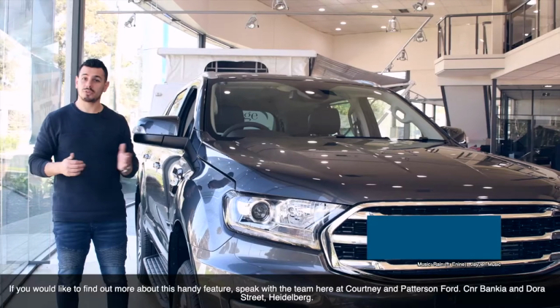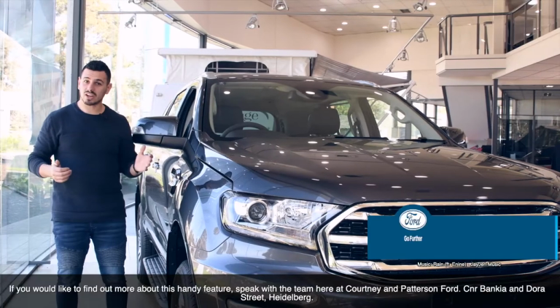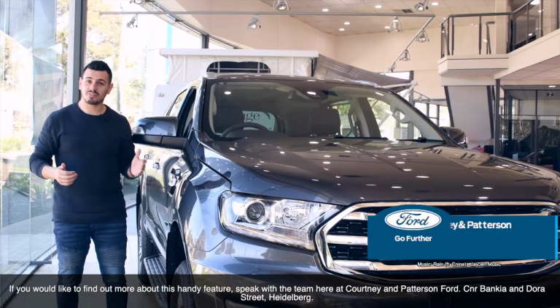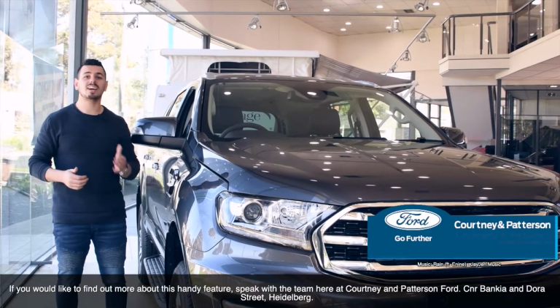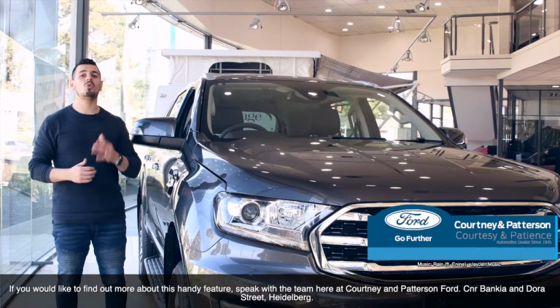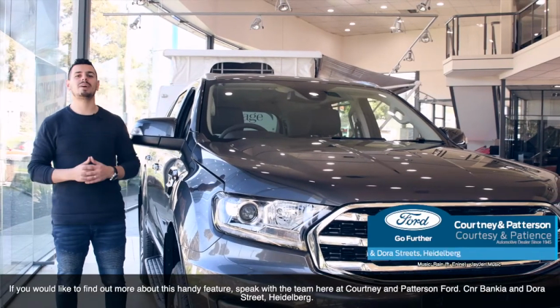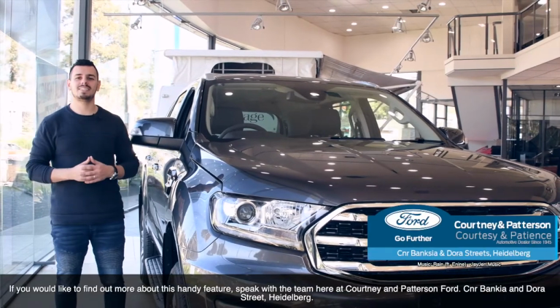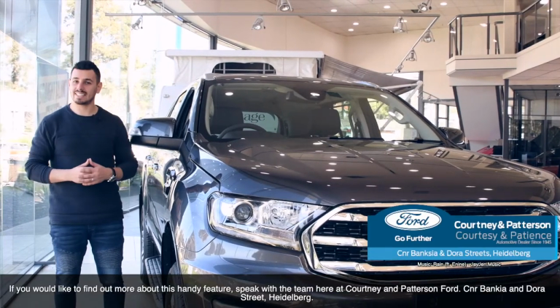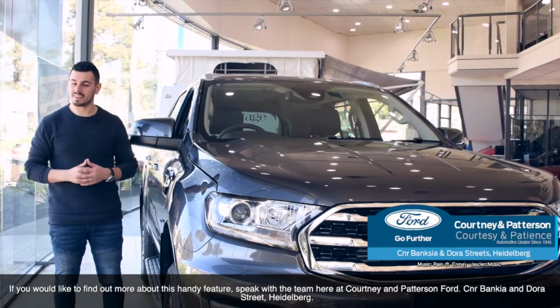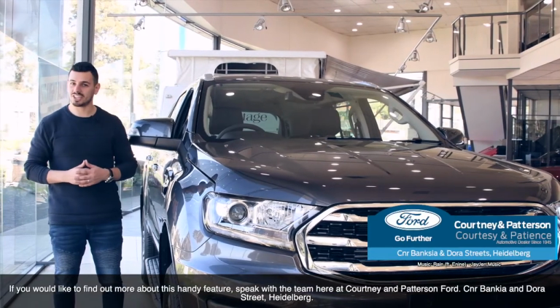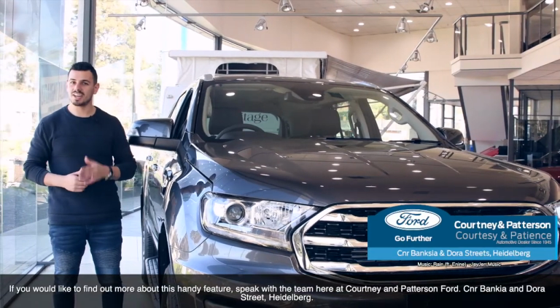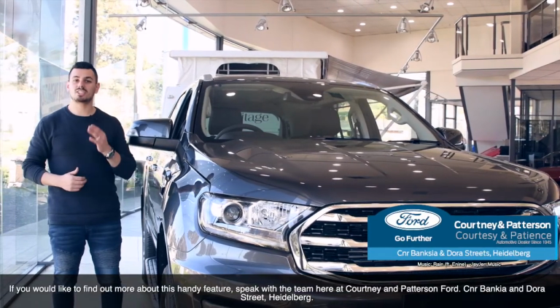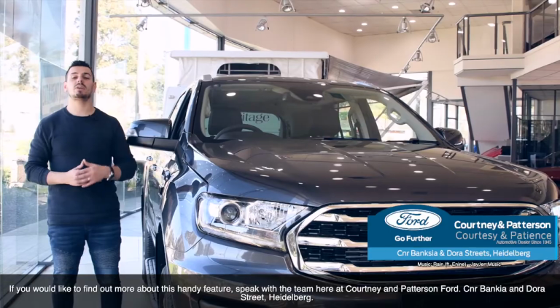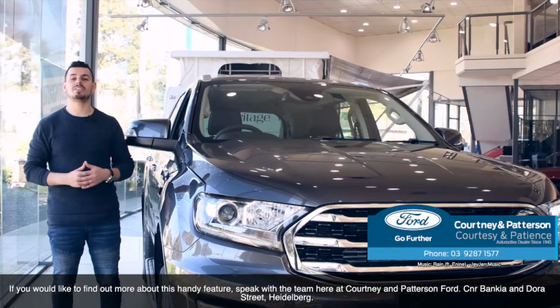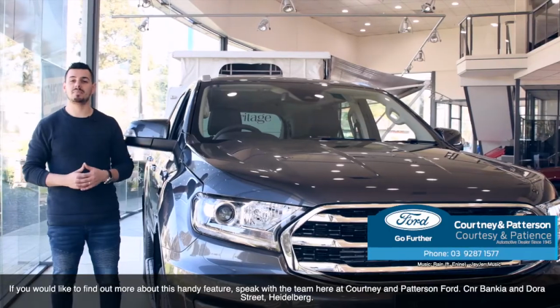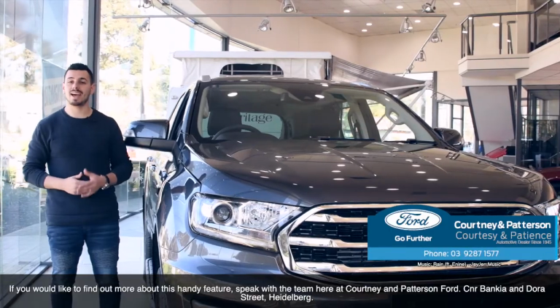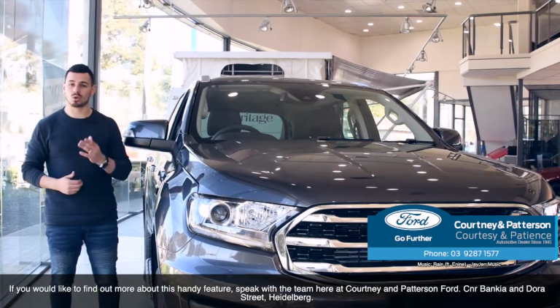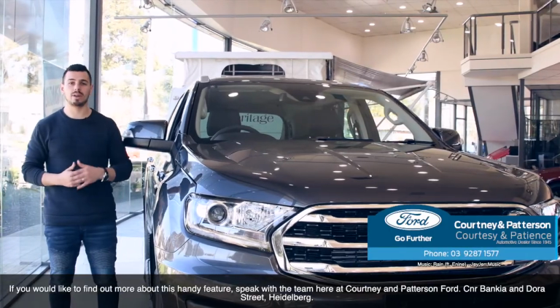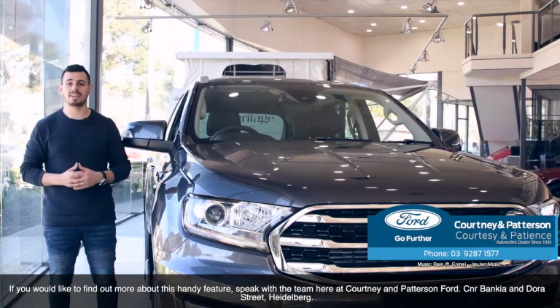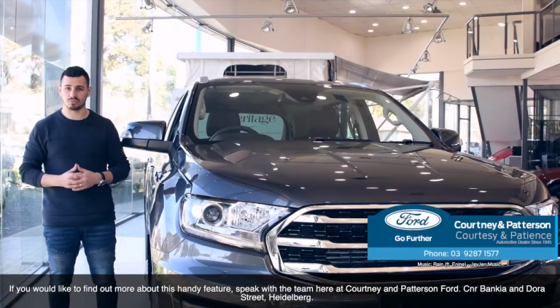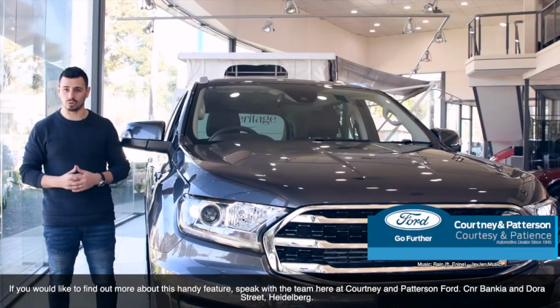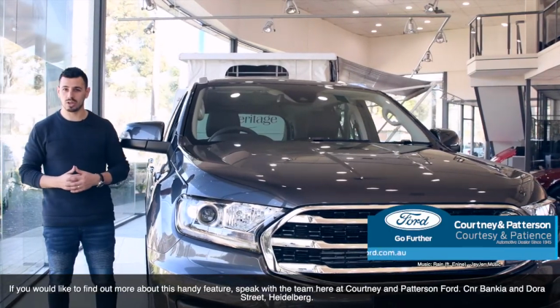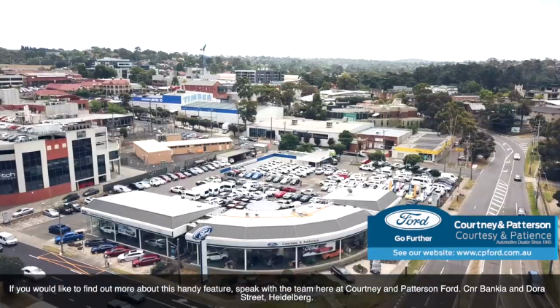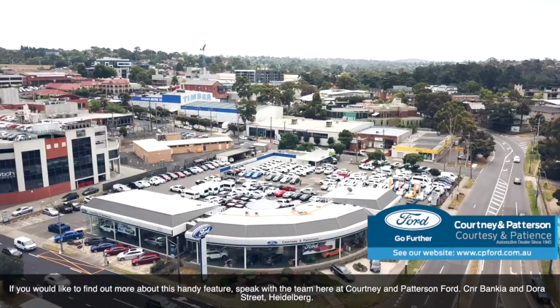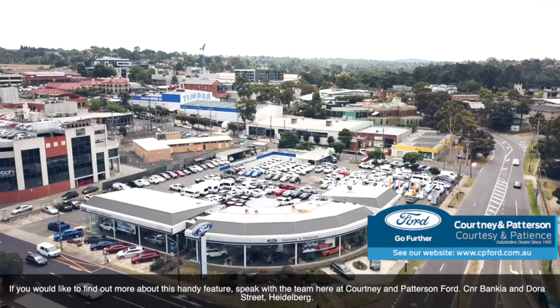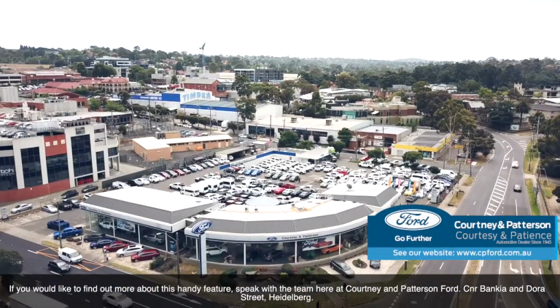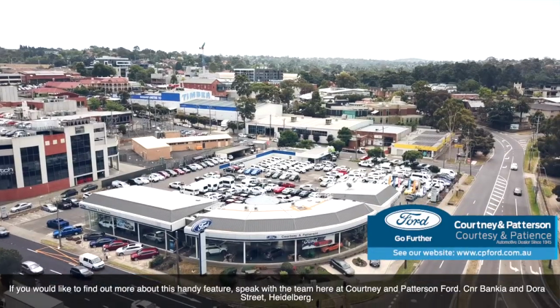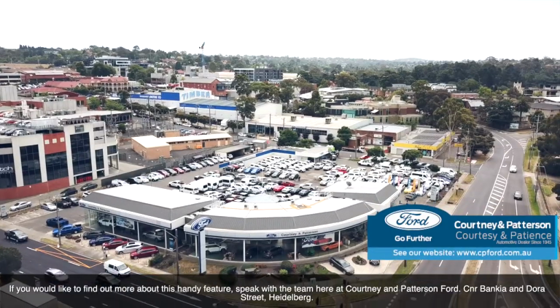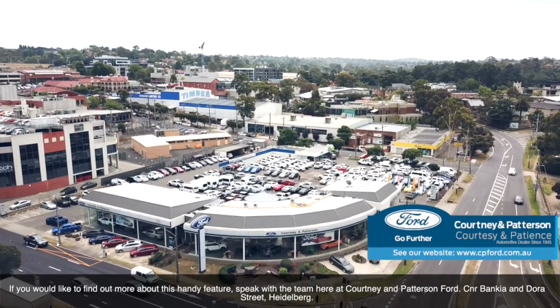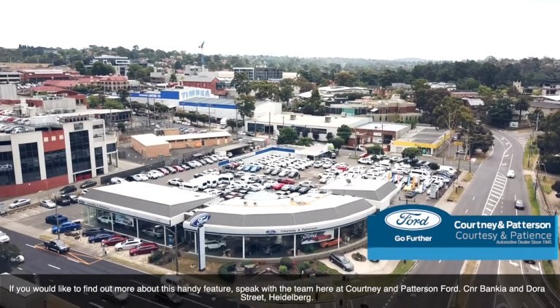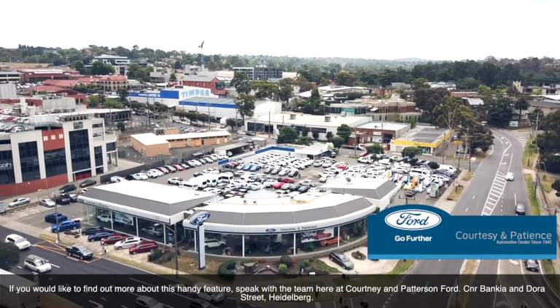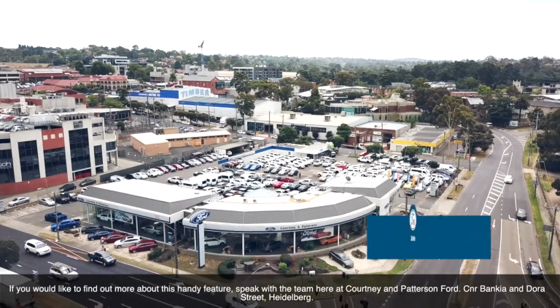If you'd like to find out more about this handy feature, speak with the team here at Courtney and Patterson Ford, corner of Banksy and Dora Street, Heidelberg.